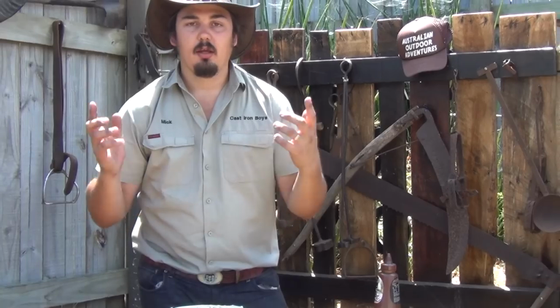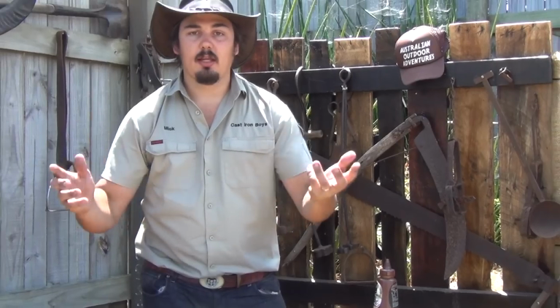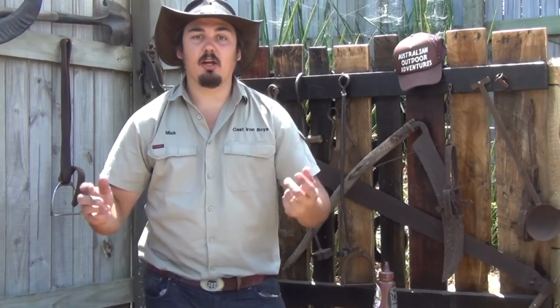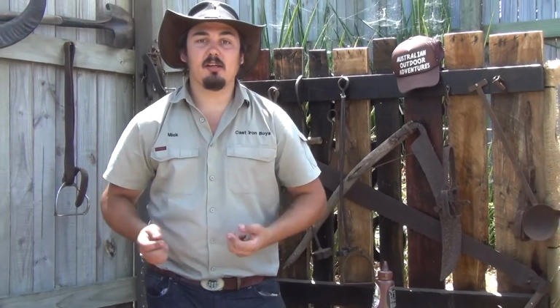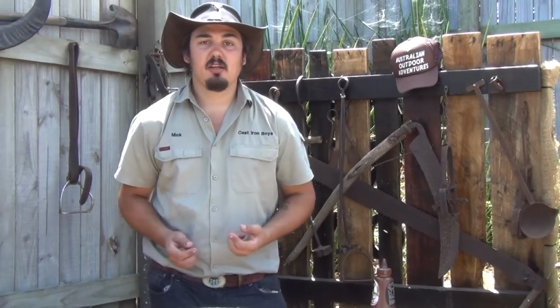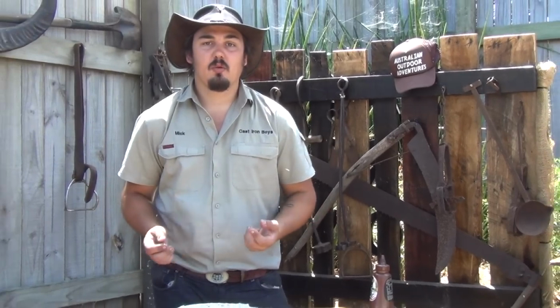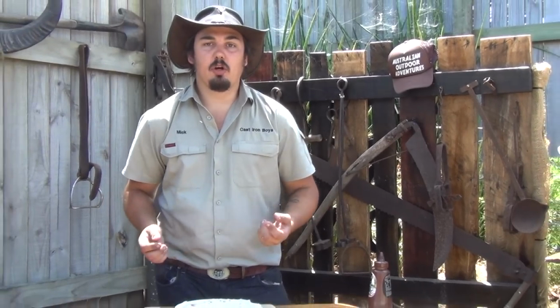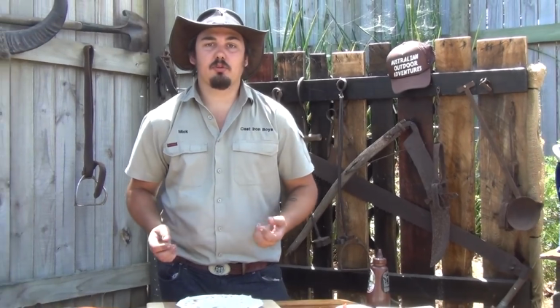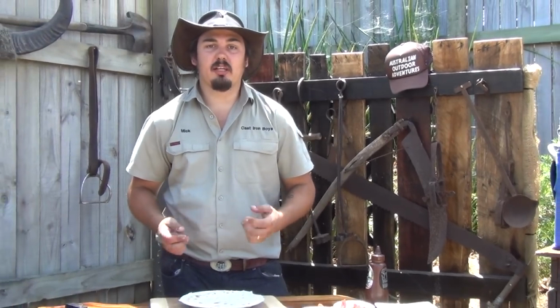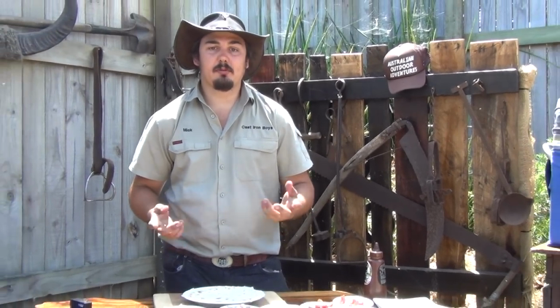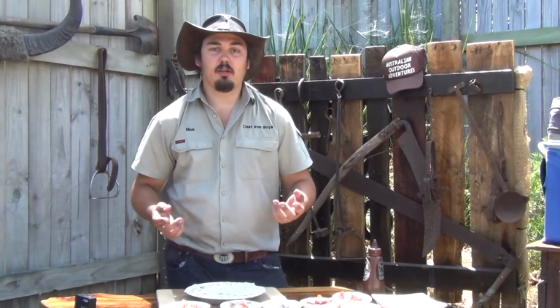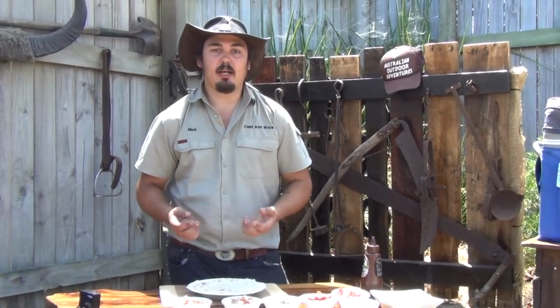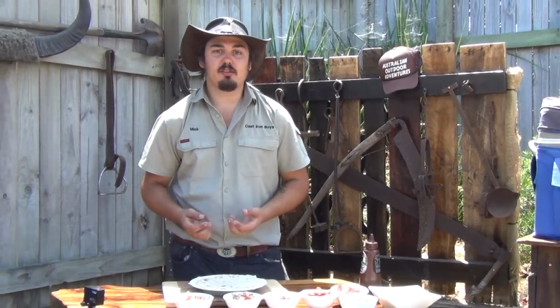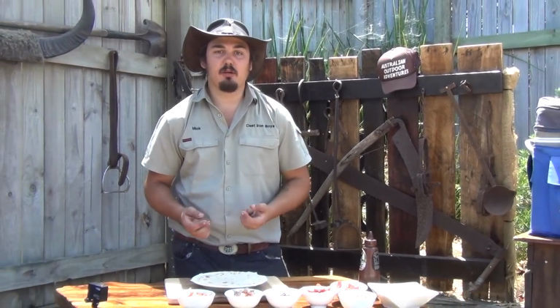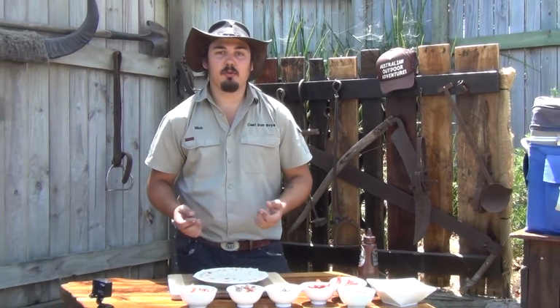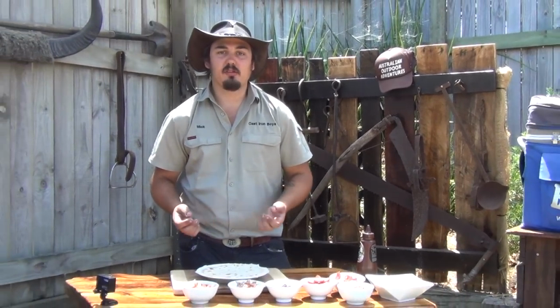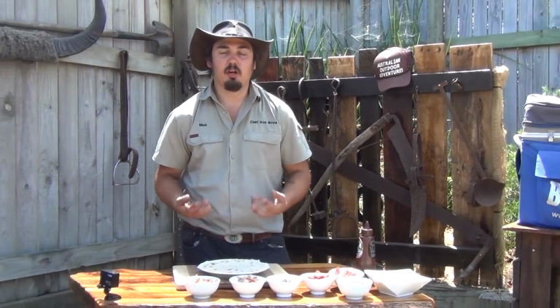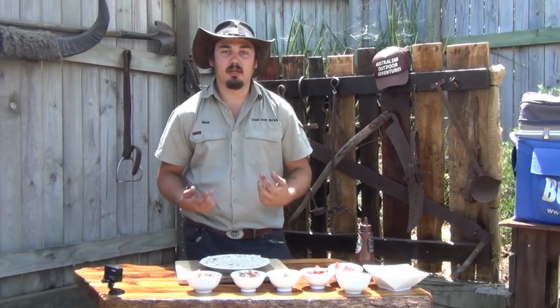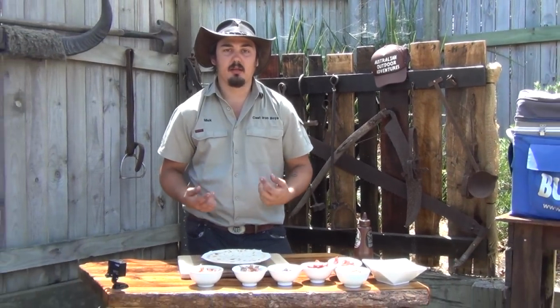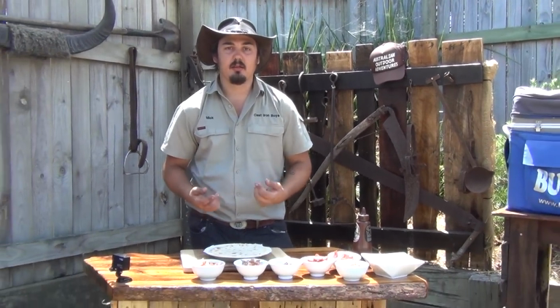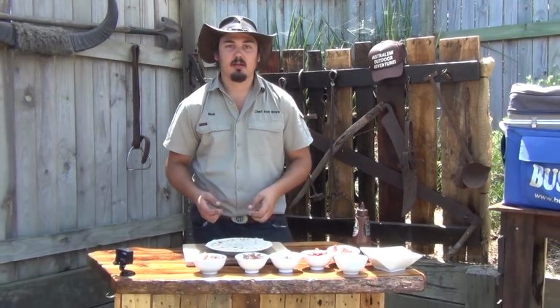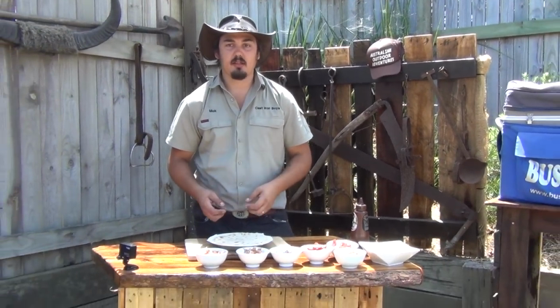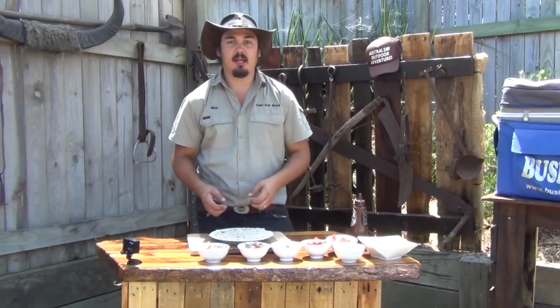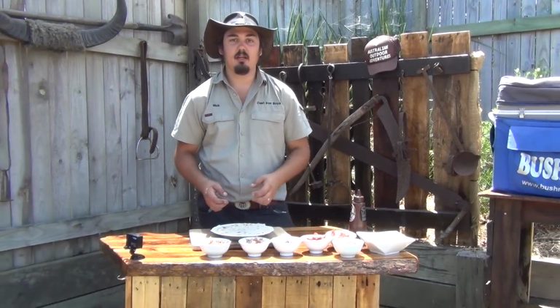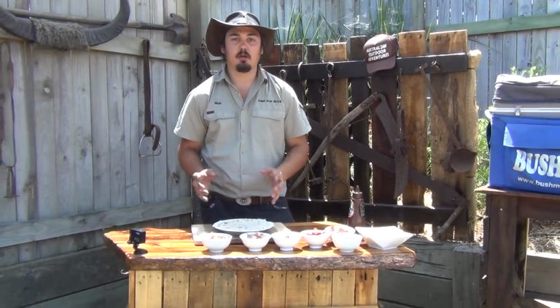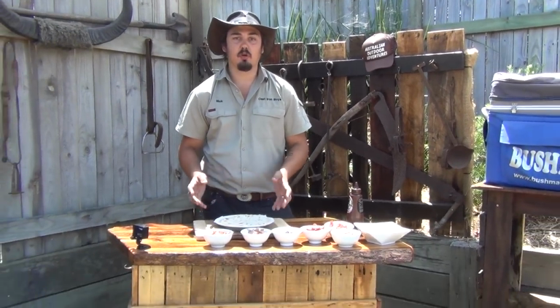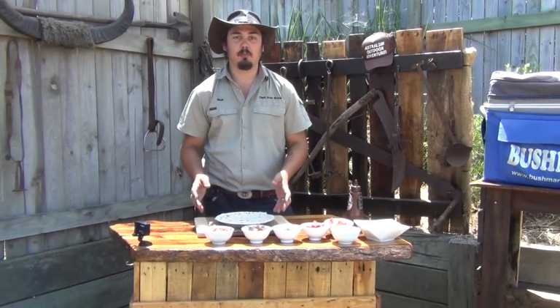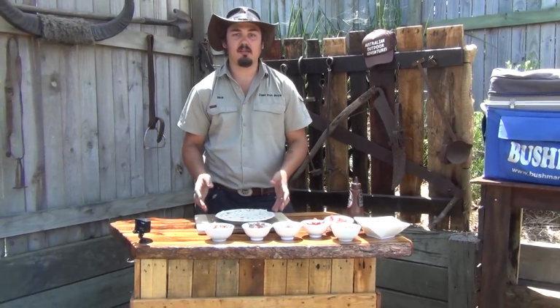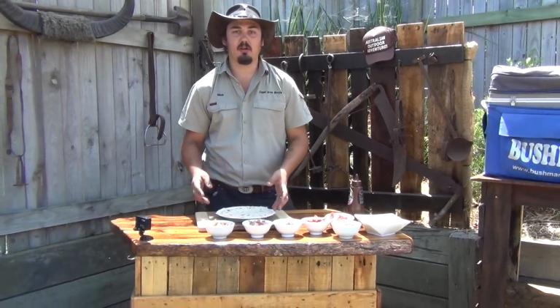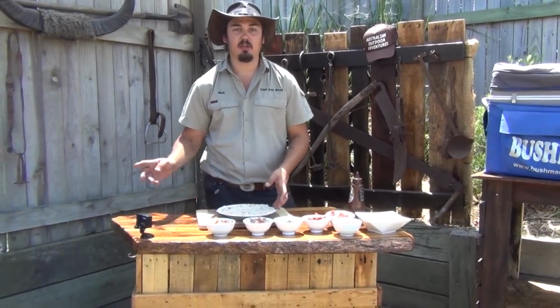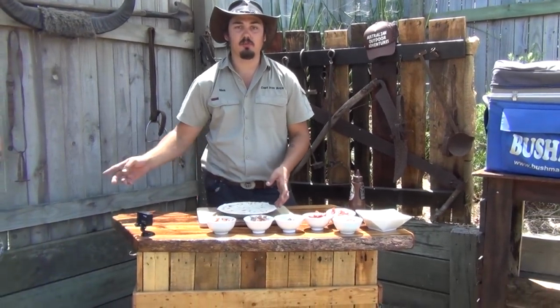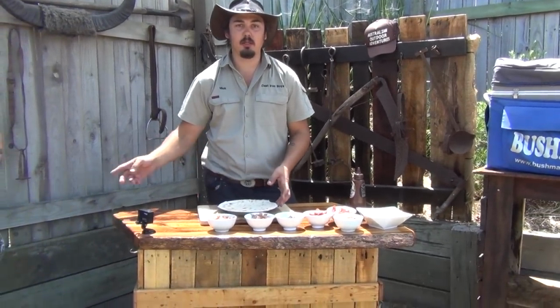G'day guys, welcome to another episode of Cast Iron Boys. I'm Mick, and today I'm going to cook a pizza on the Oz Pig.